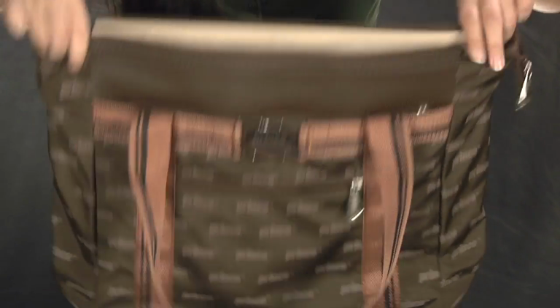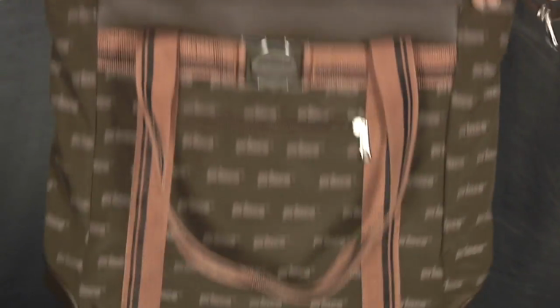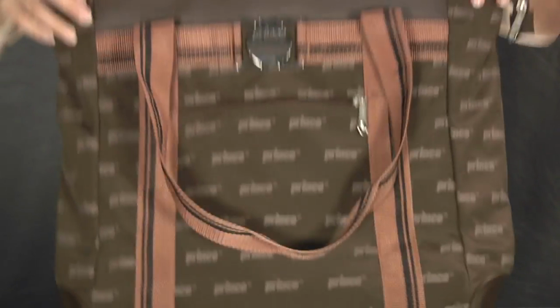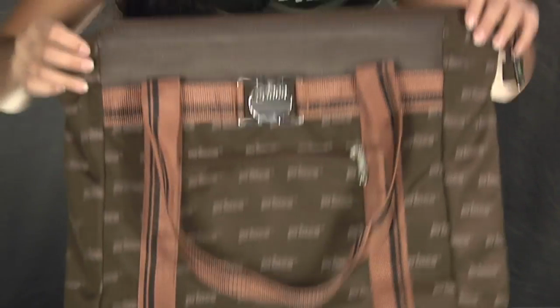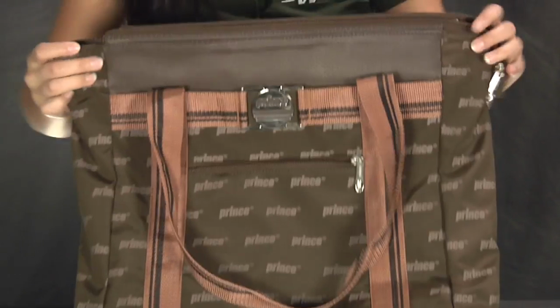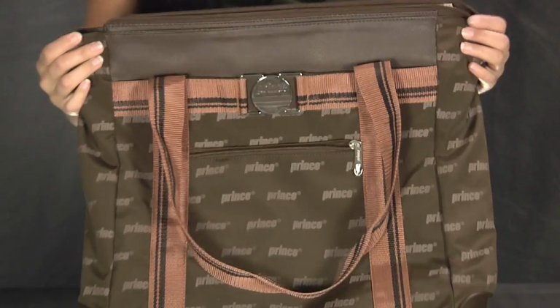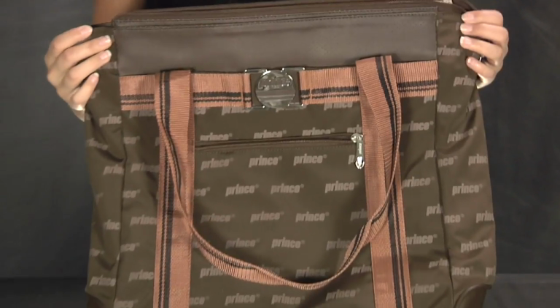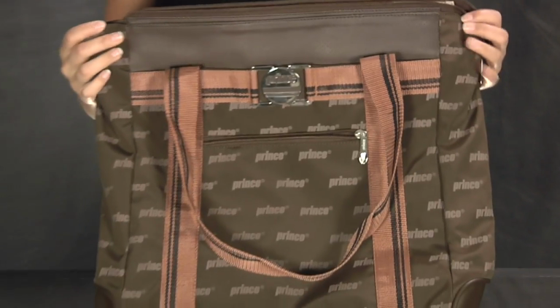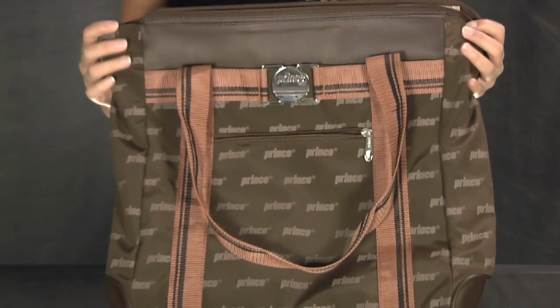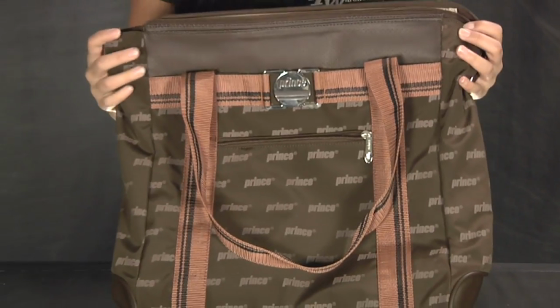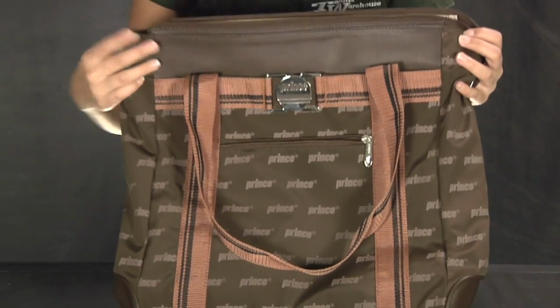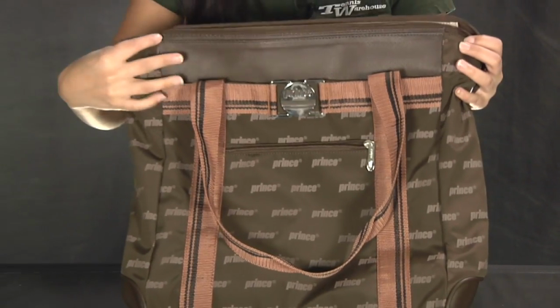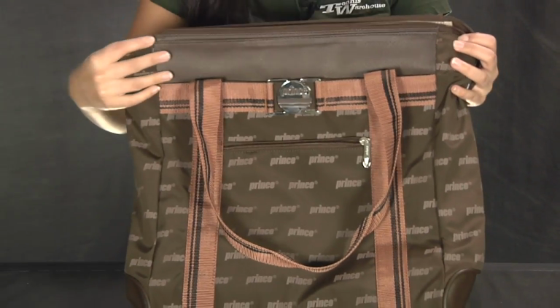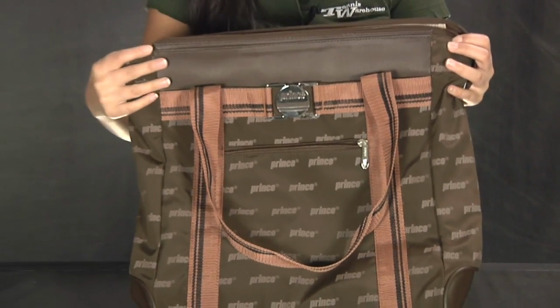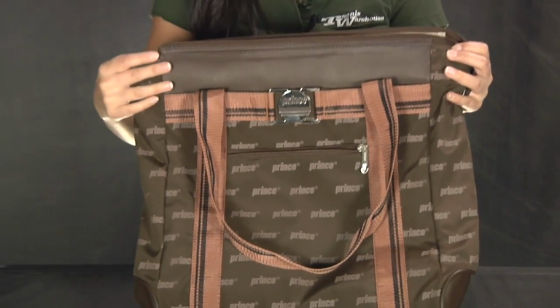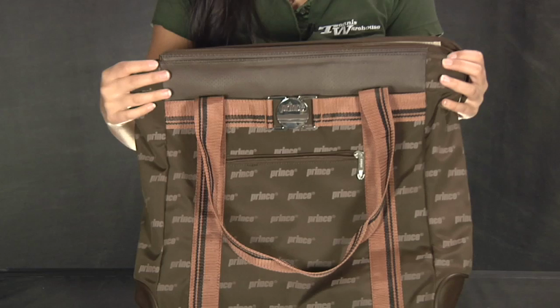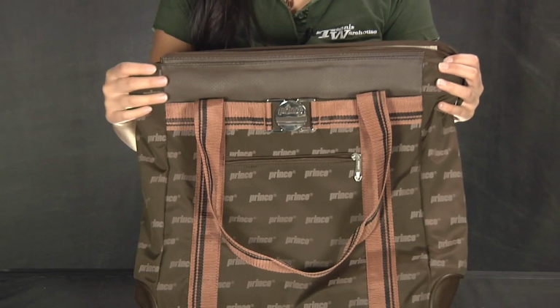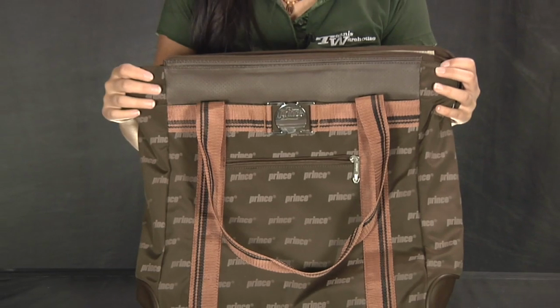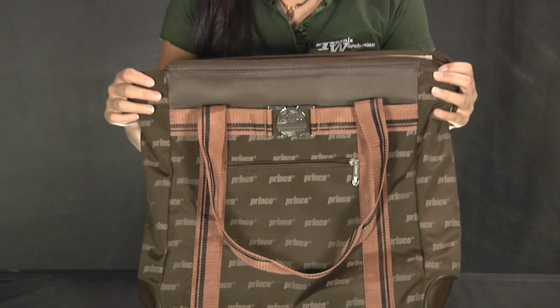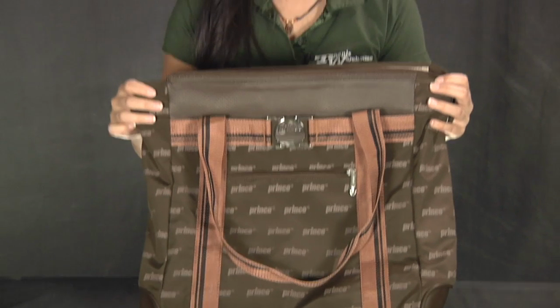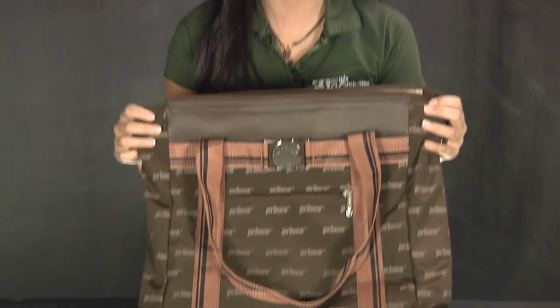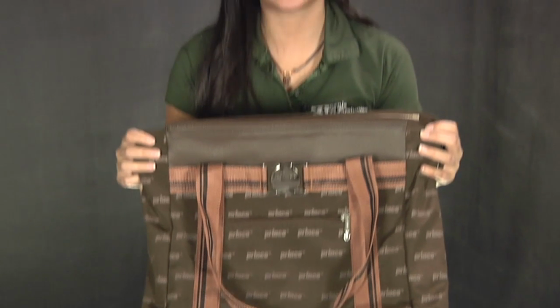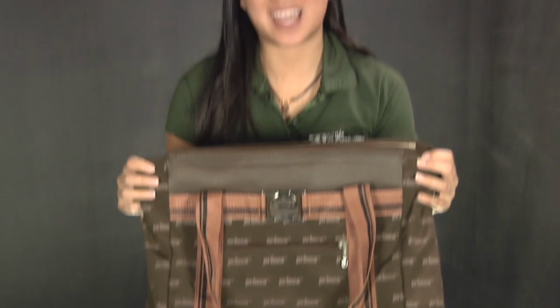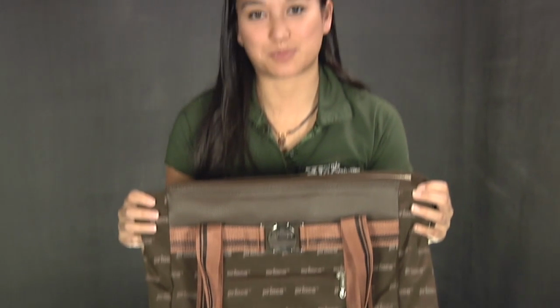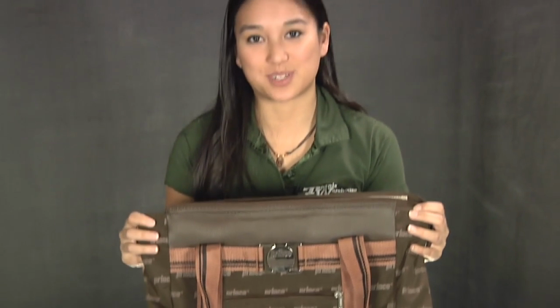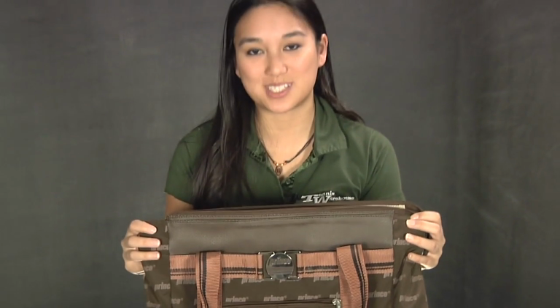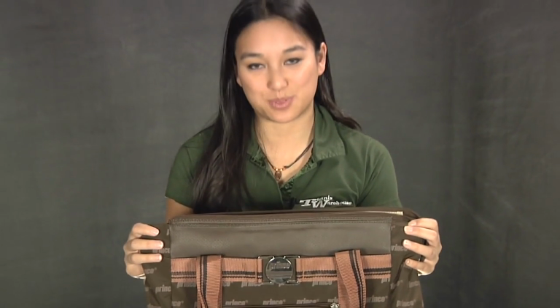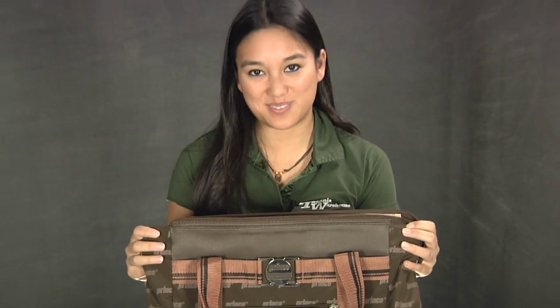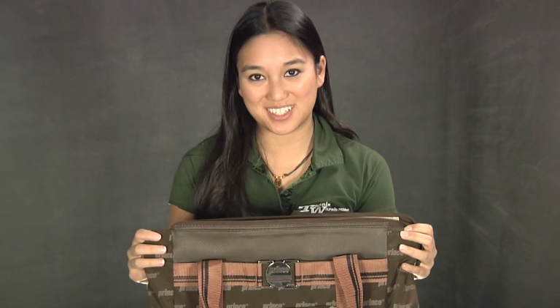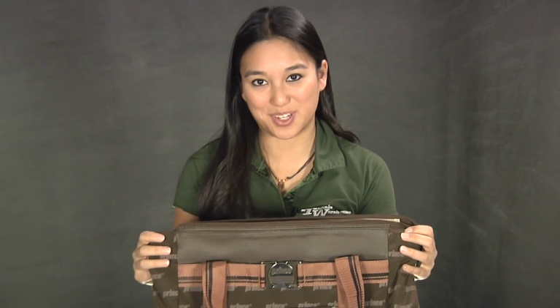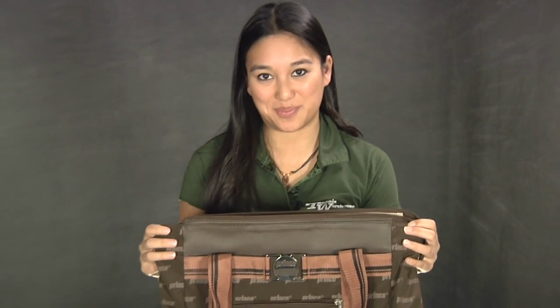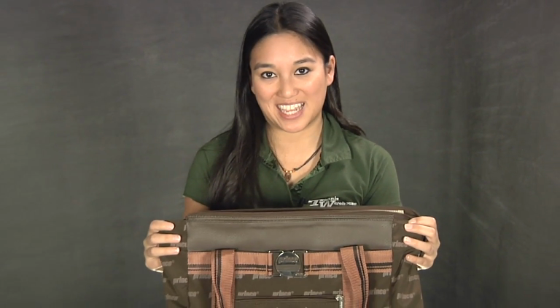Overall a great design made from synthetic leathers. This was a quick look at the Prince Premier Tote Bag.